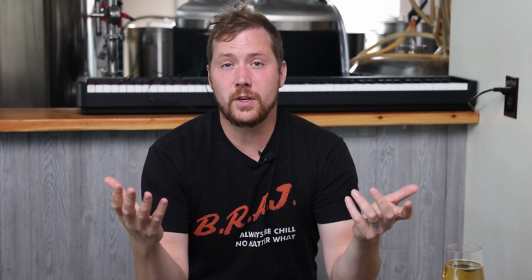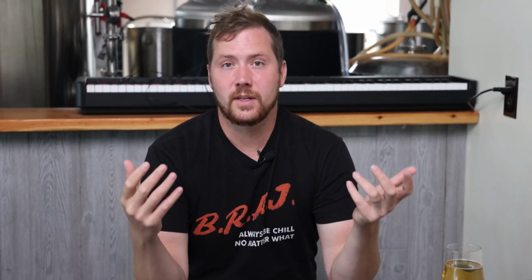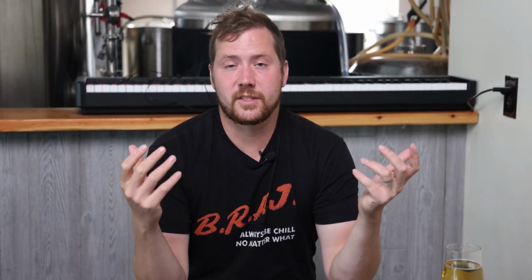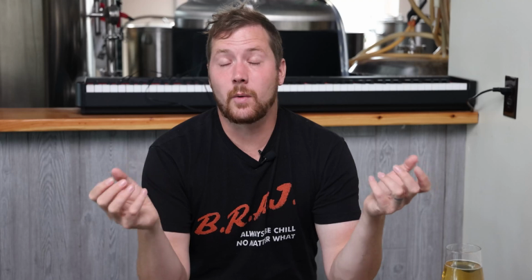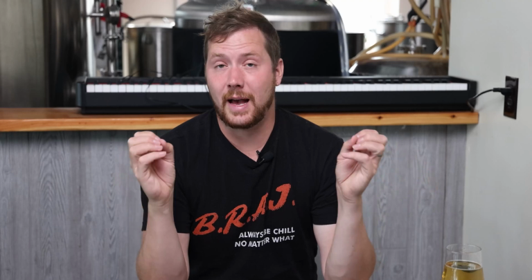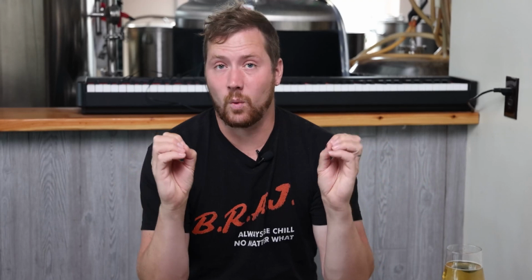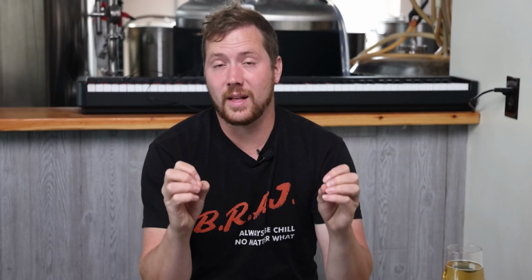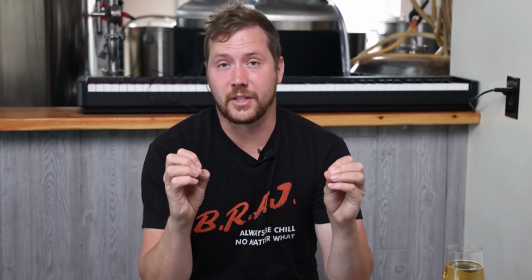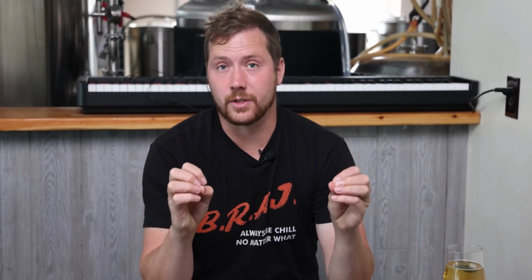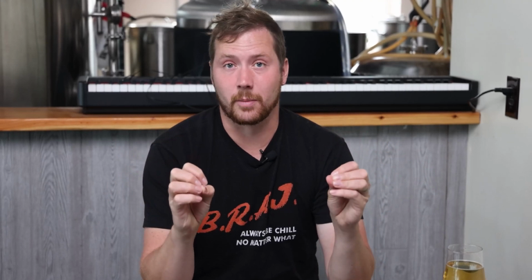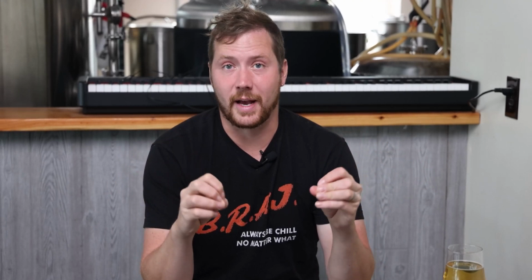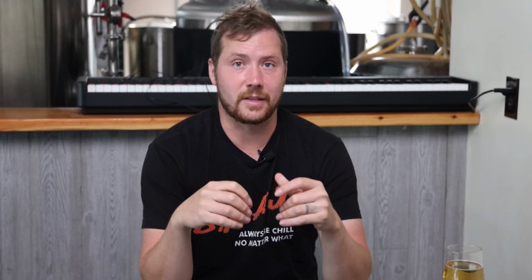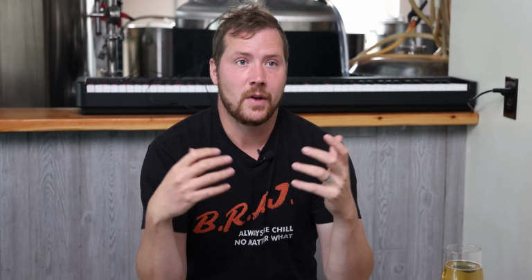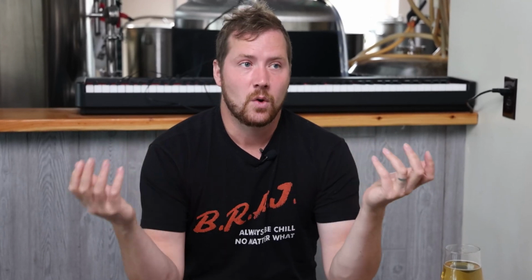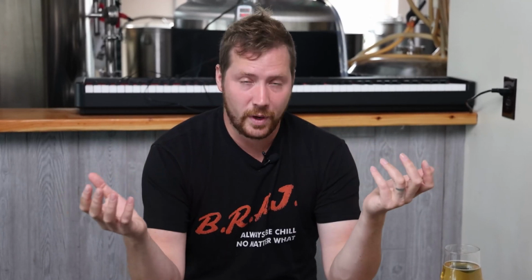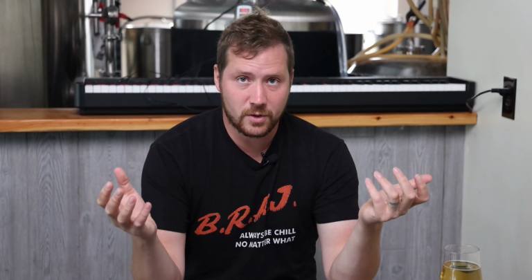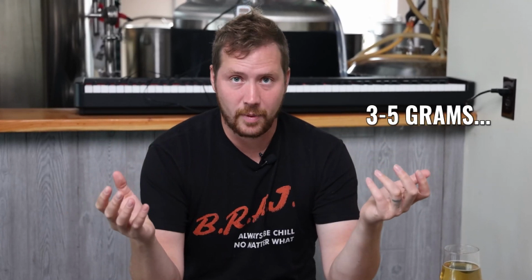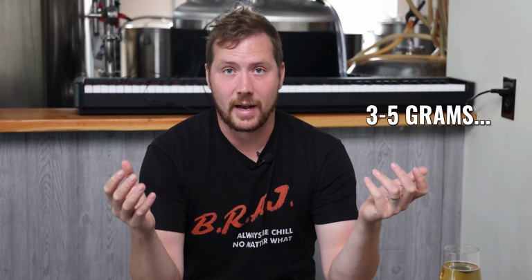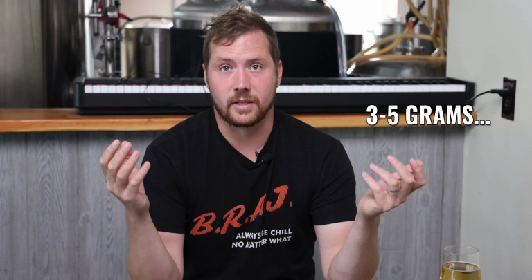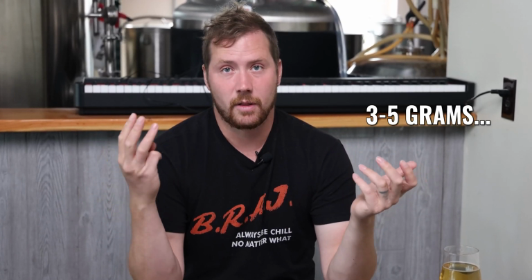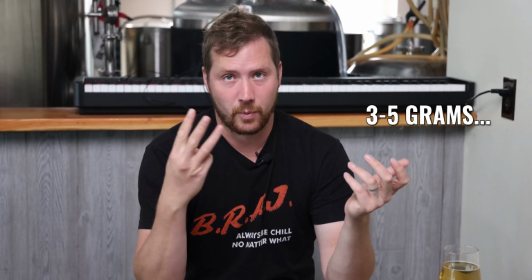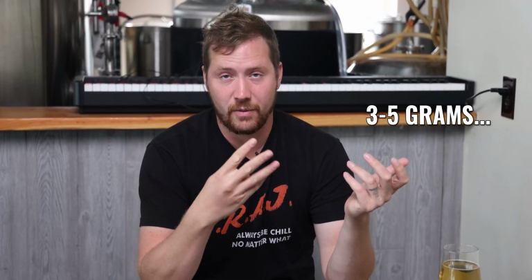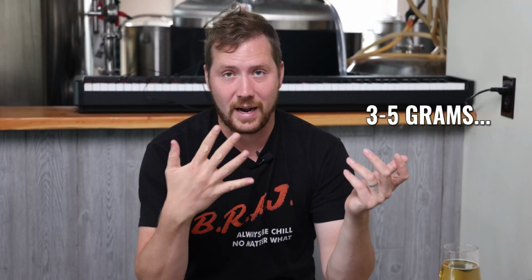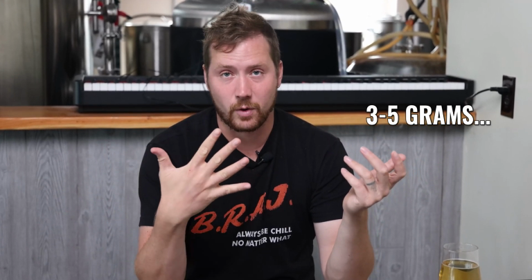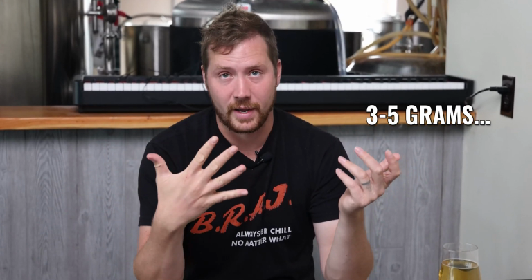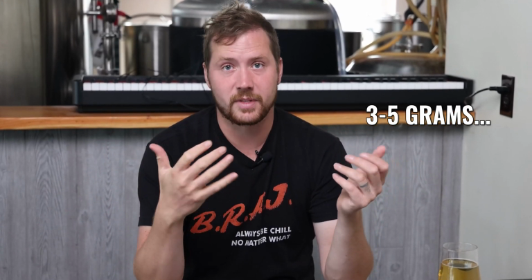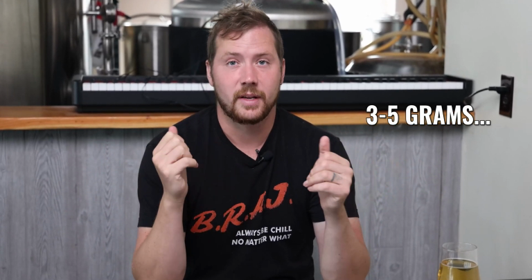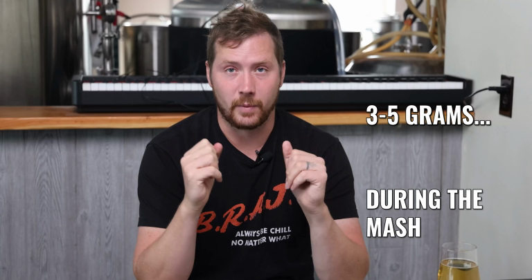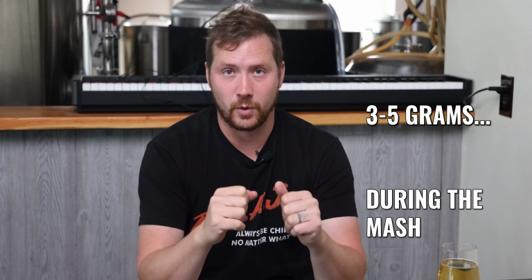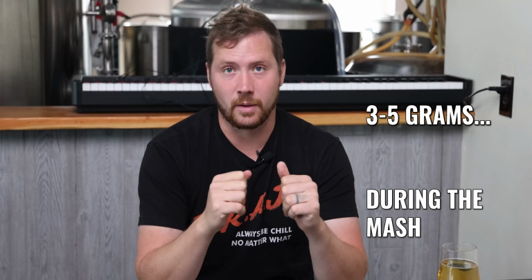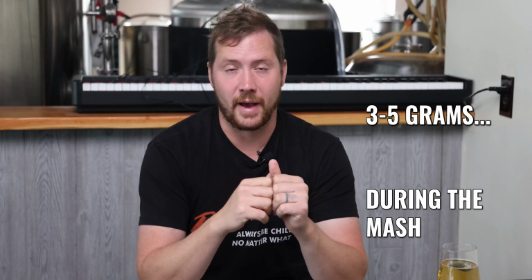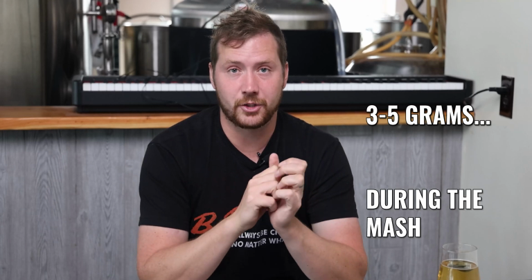But for those of you who have crystal malts in your beer, ascorbic acid can be something that kind of helps it from becoming cloyingly sweet. Let's start with how we like to use ascorbic acid. We use ascorbic acid three to five grams, and we do it in the mash.